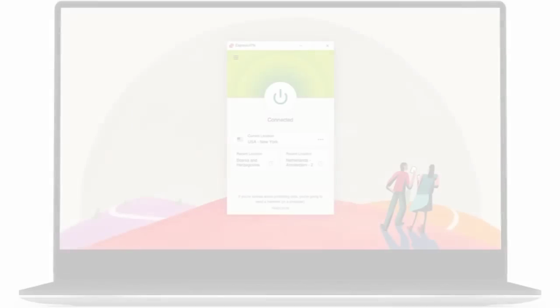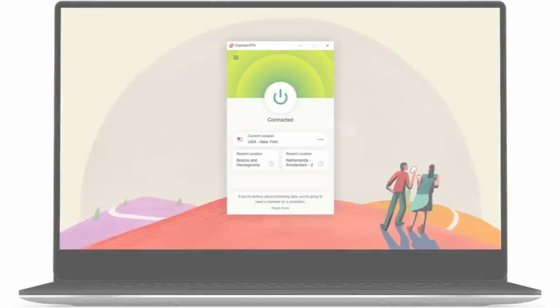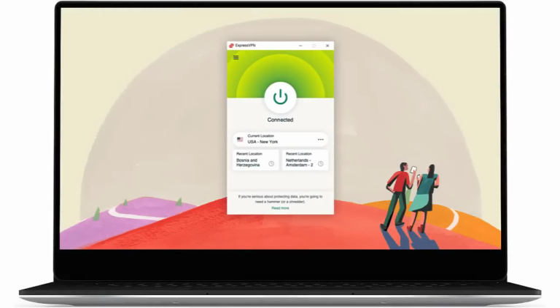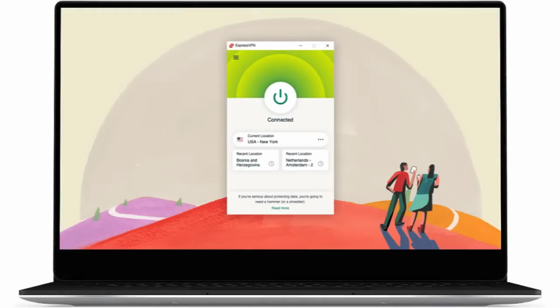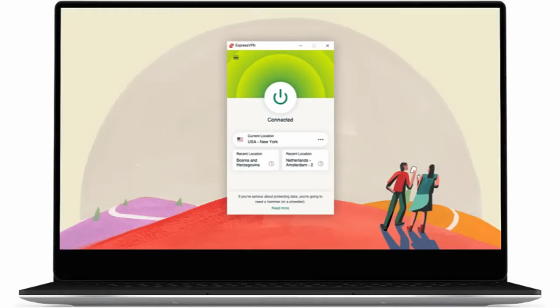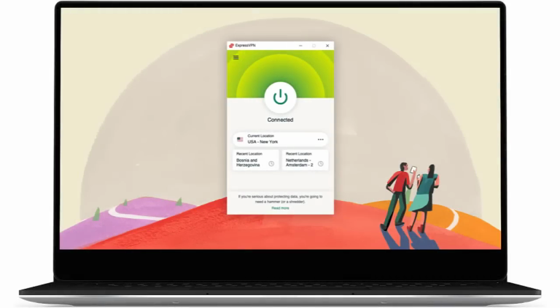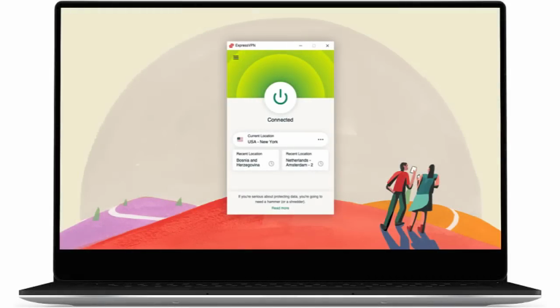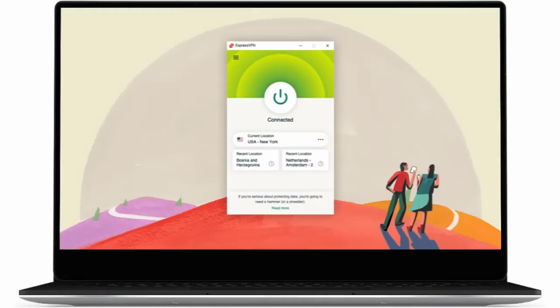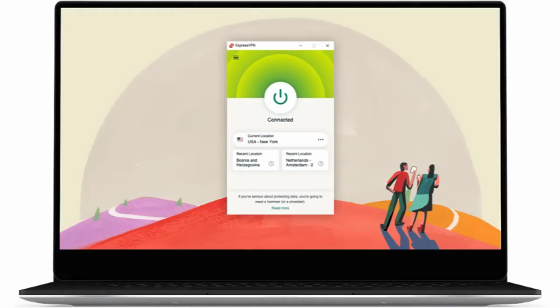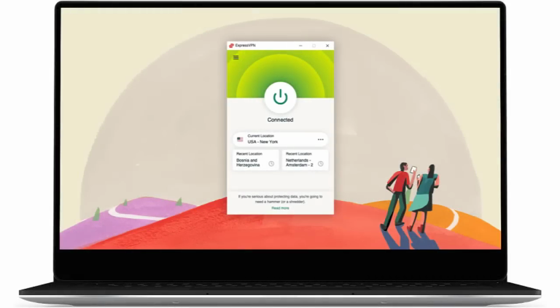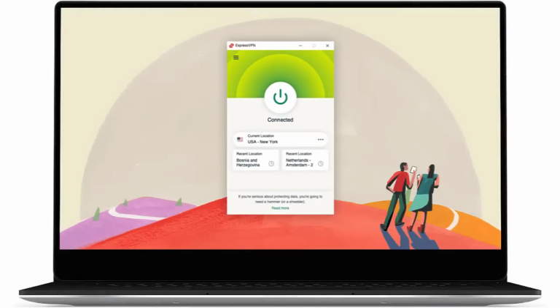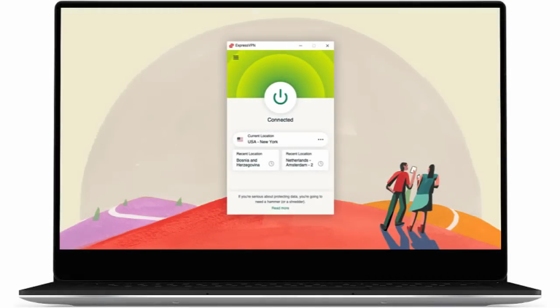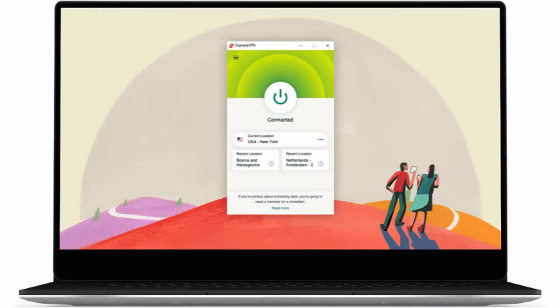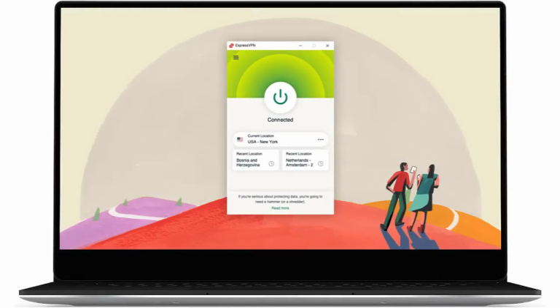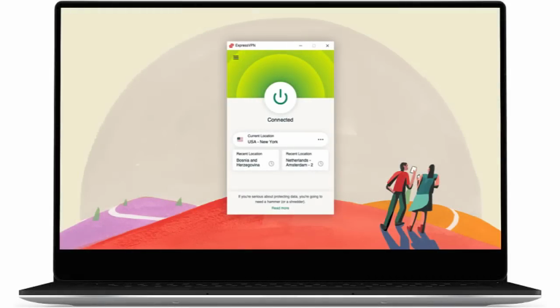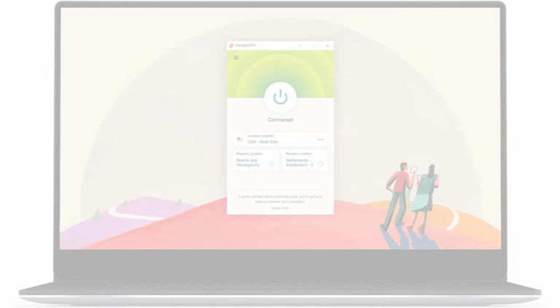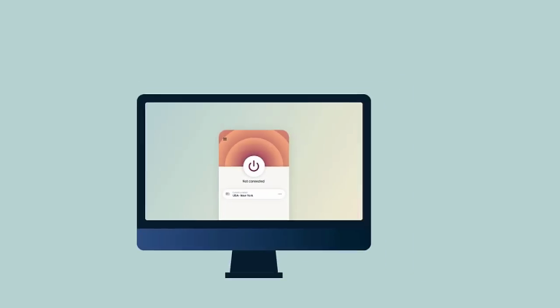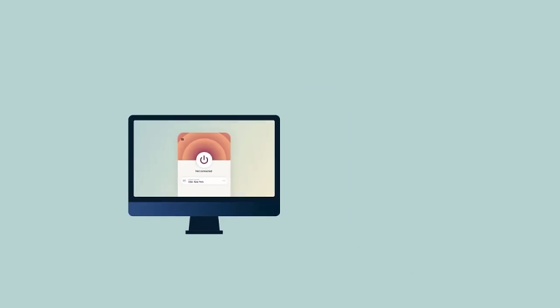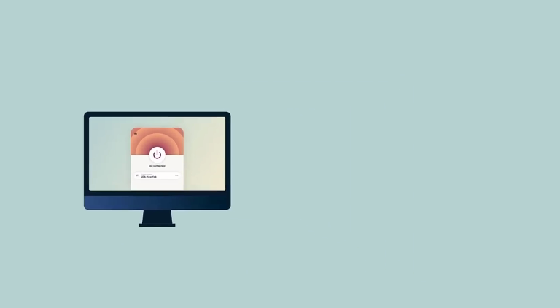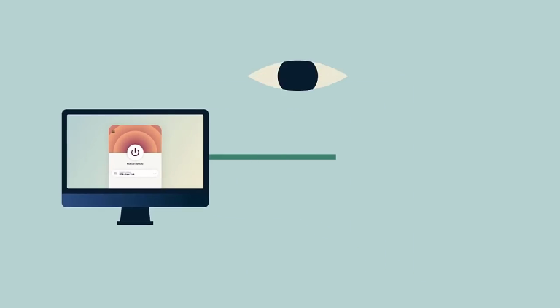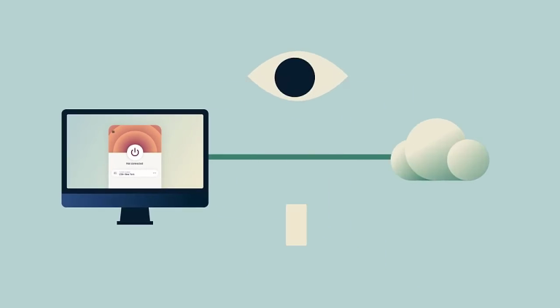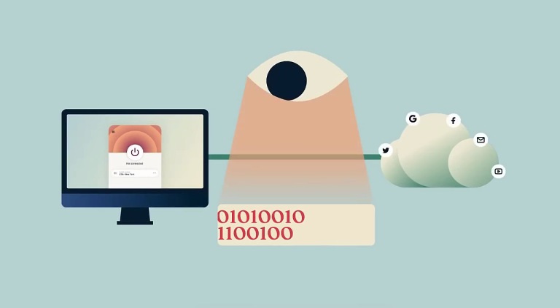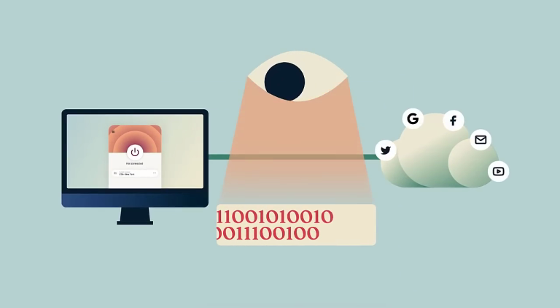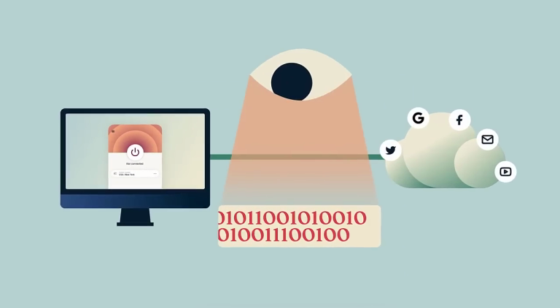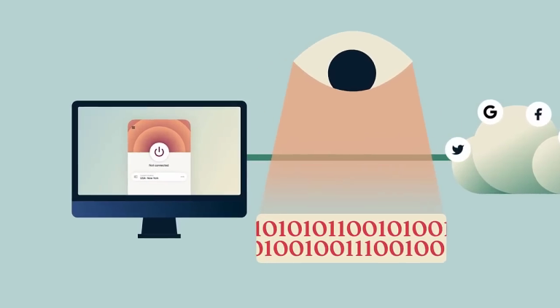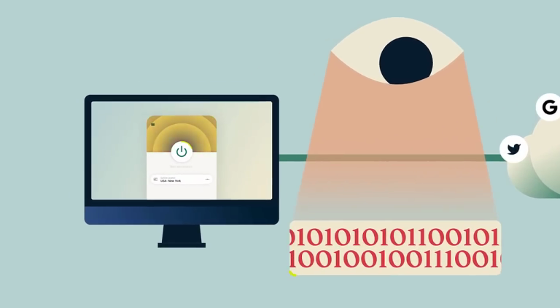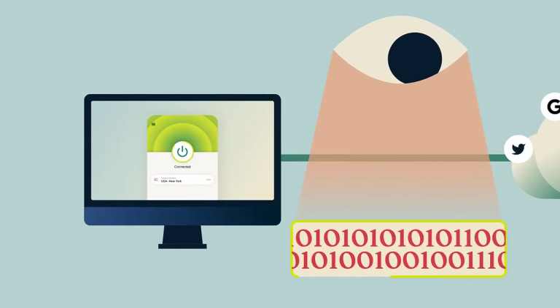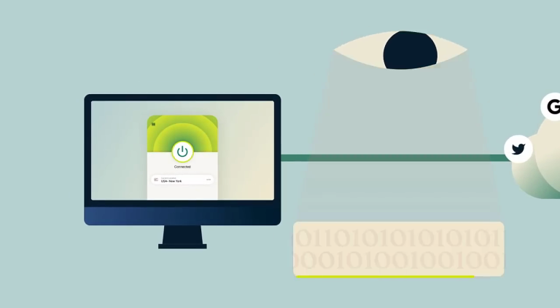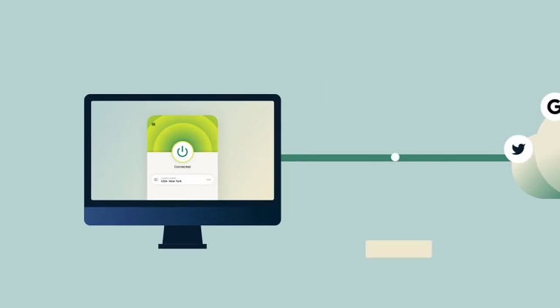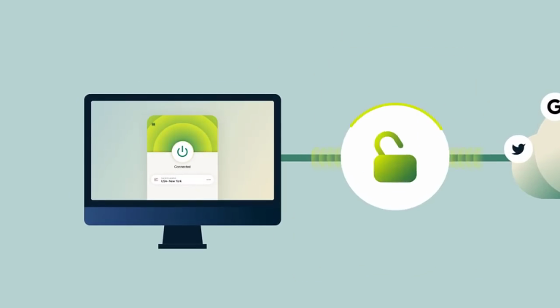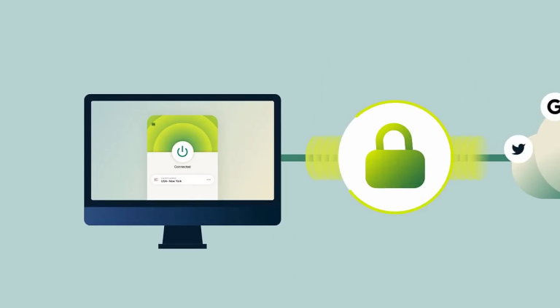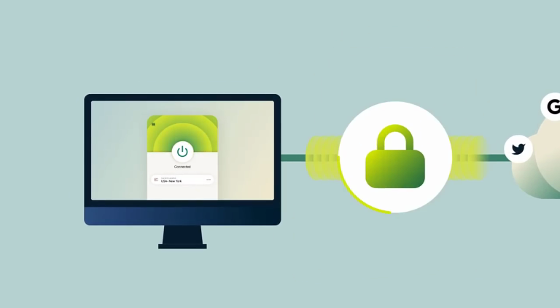How's it going today guys? If it's your first time here, welcome to the channel. Today I'm going to explain to you how to set up a VPN on your Xbox from start to finish.